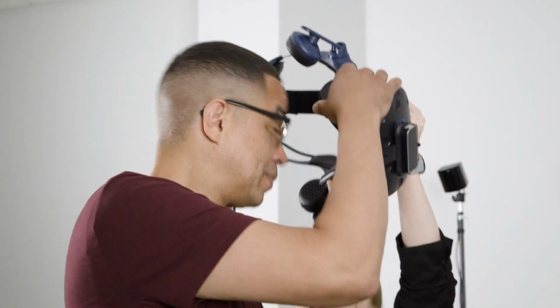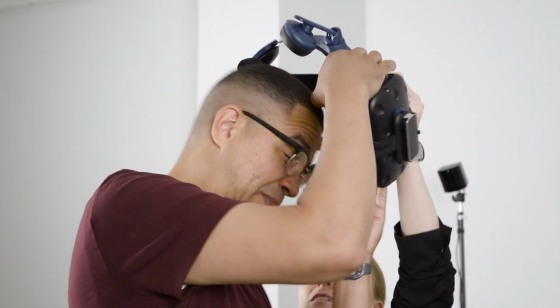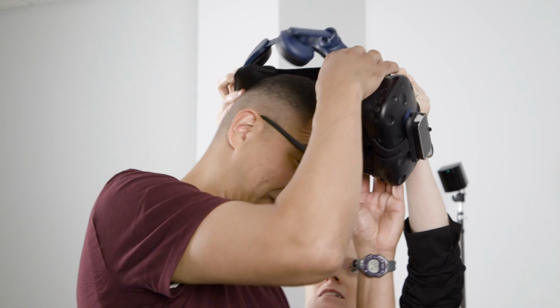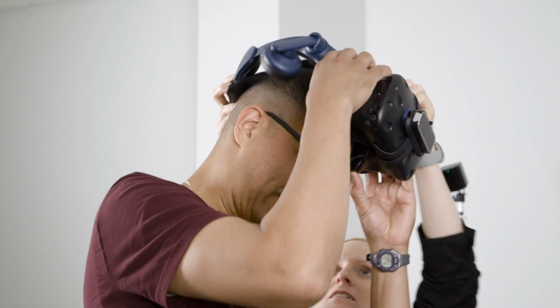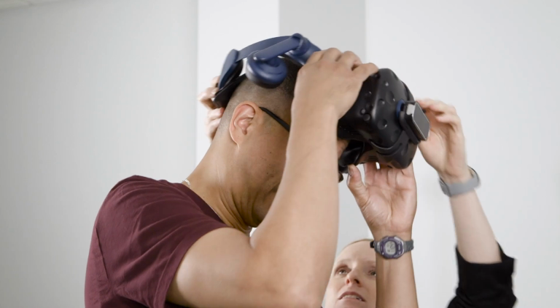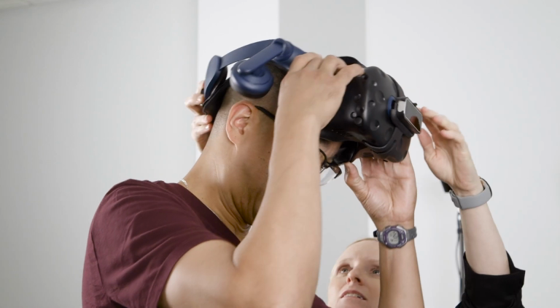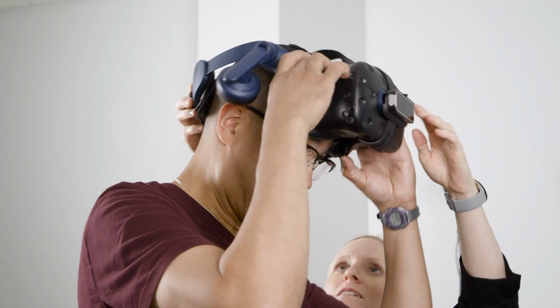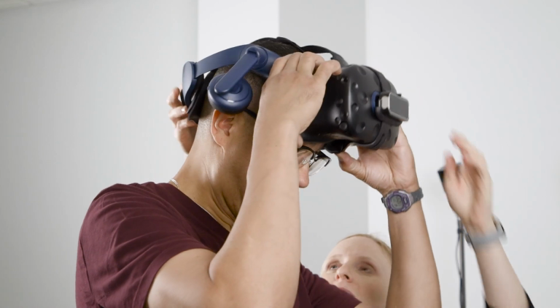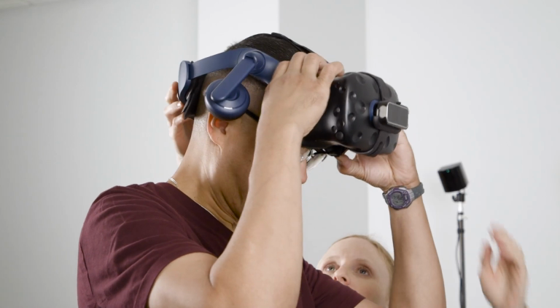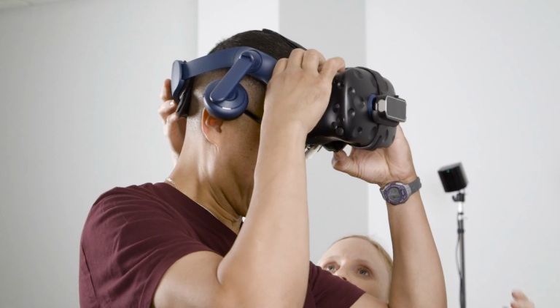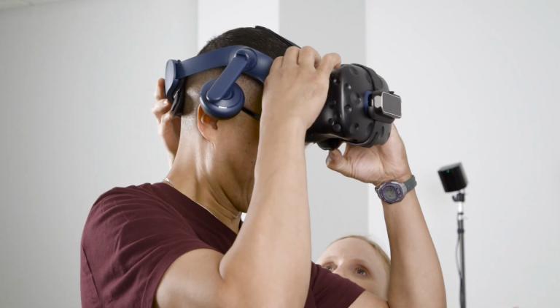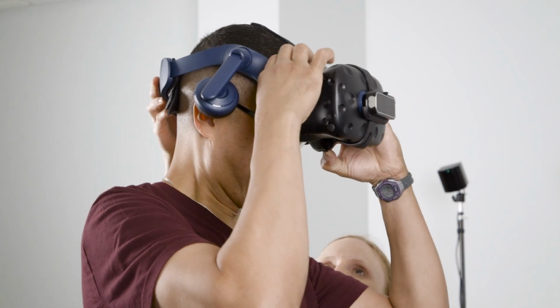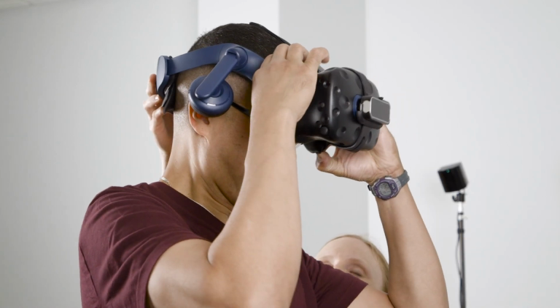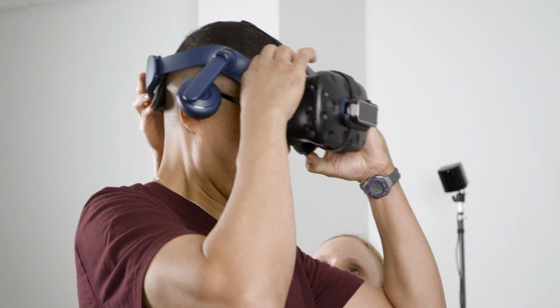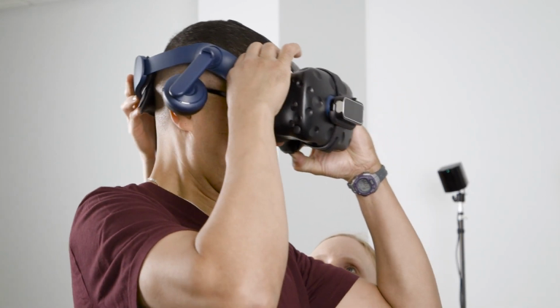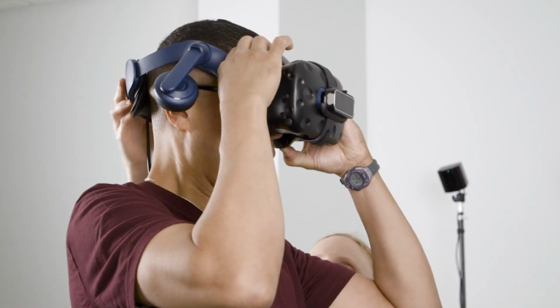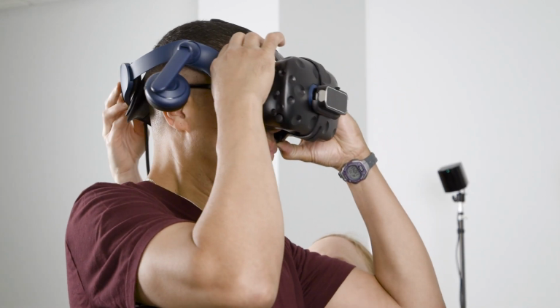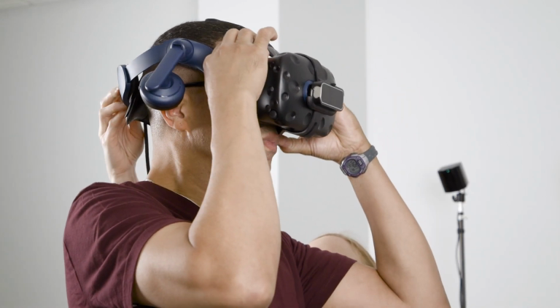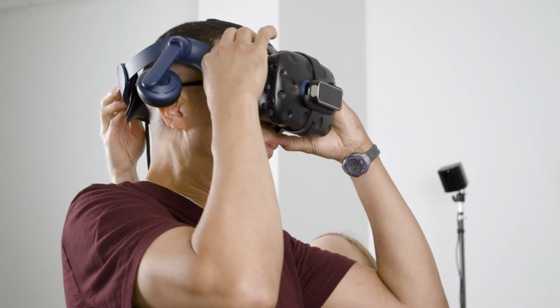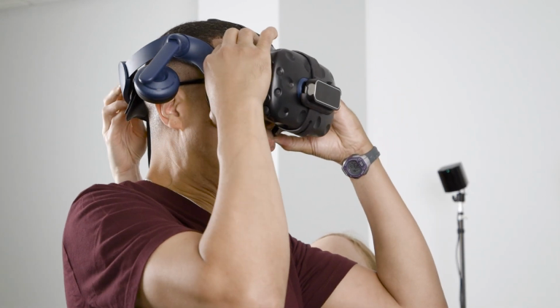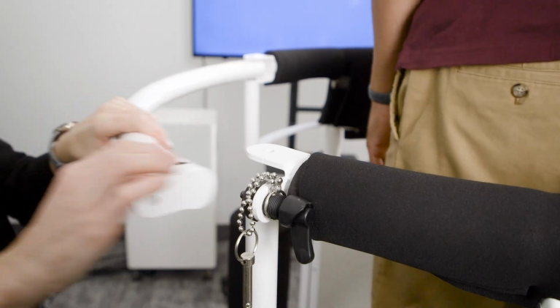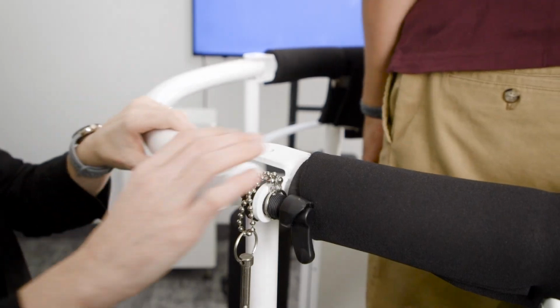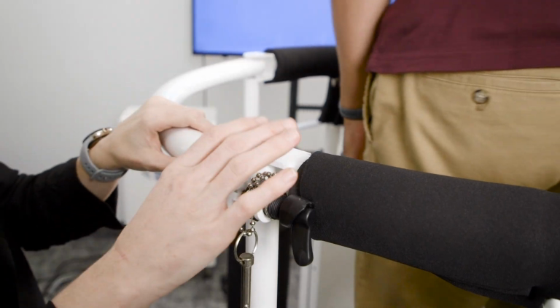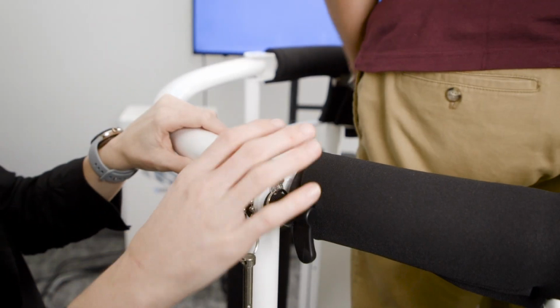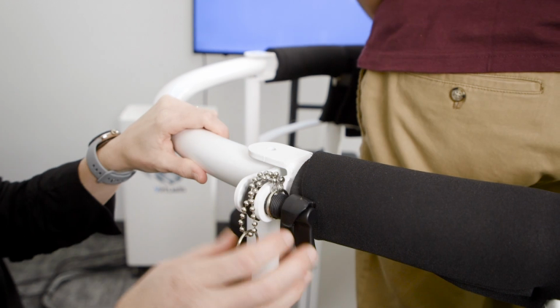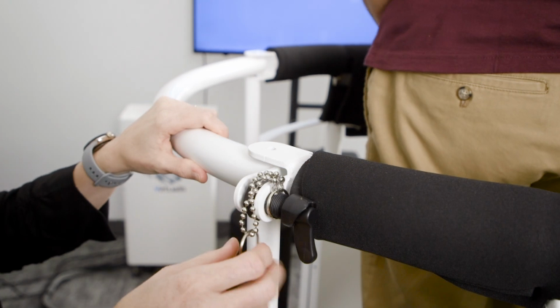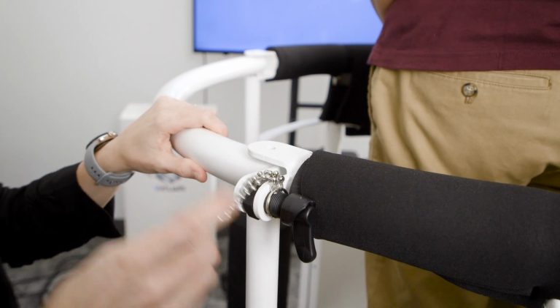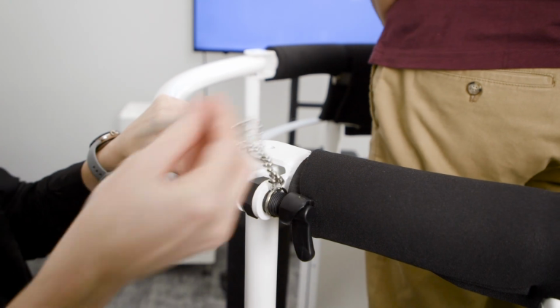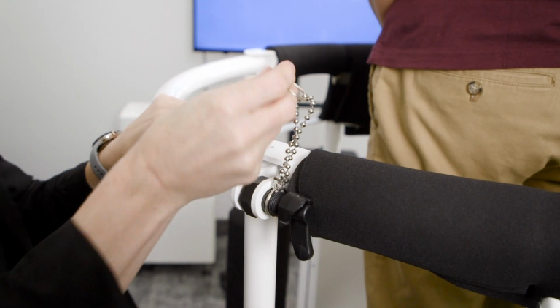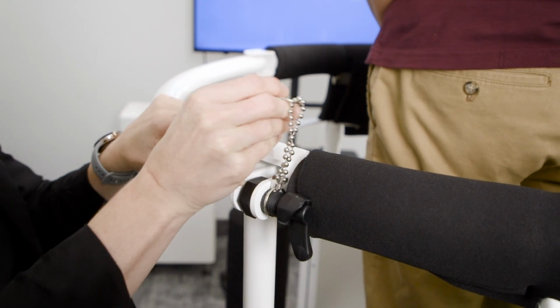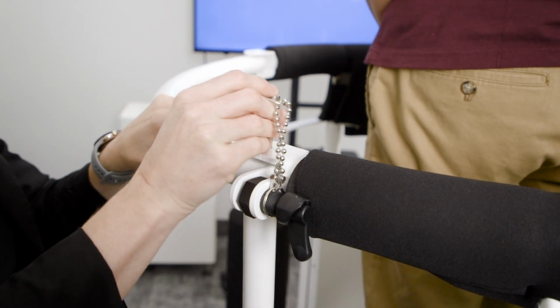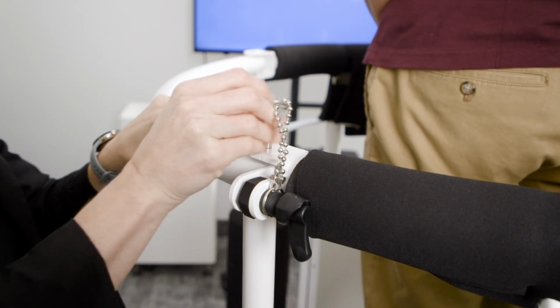When the feet are positioned correctly, assist the patient in putting on the headset. Then close and lock the safety ring.